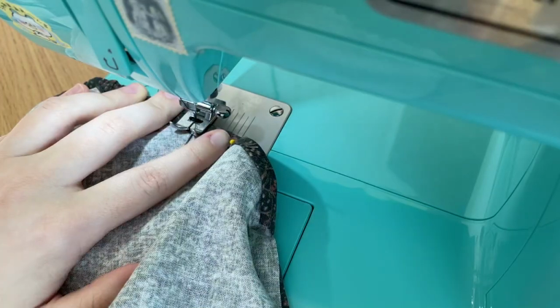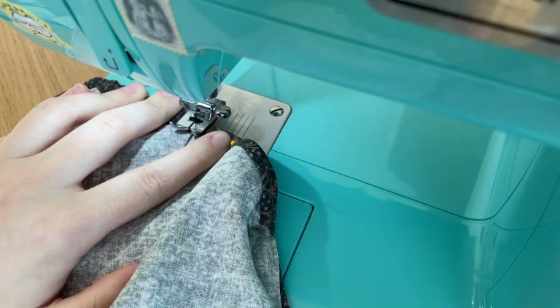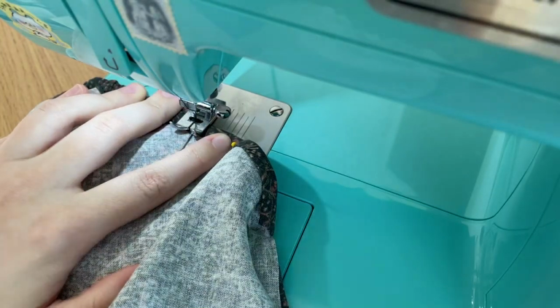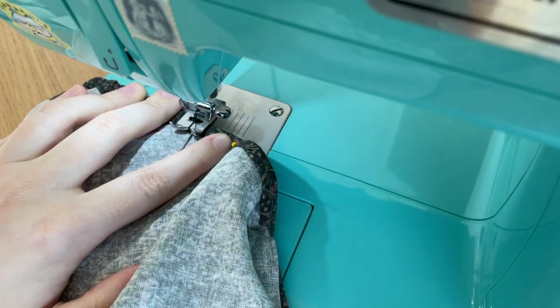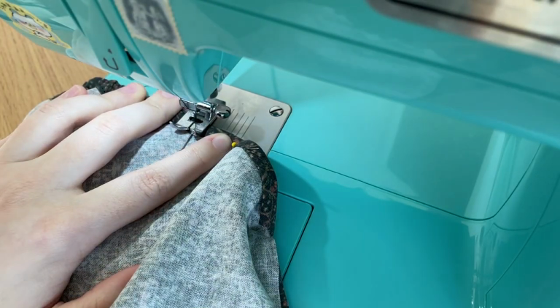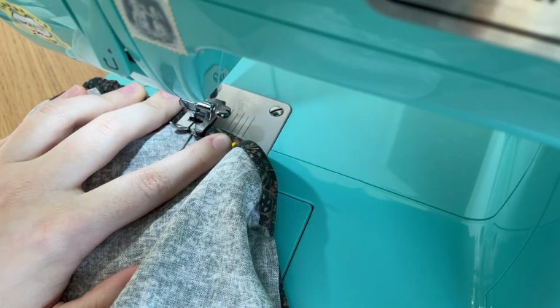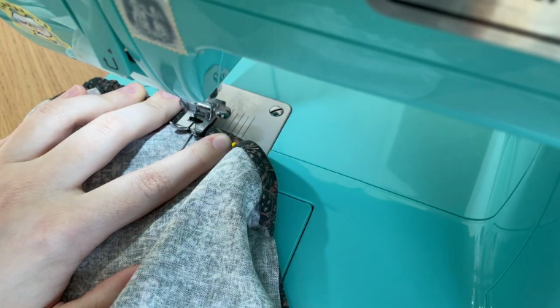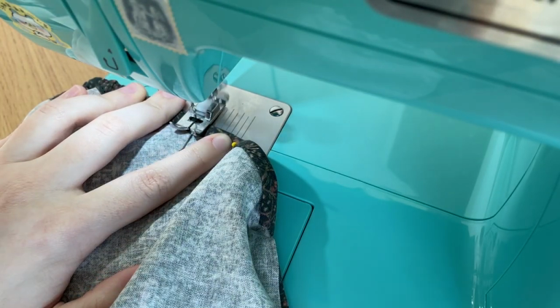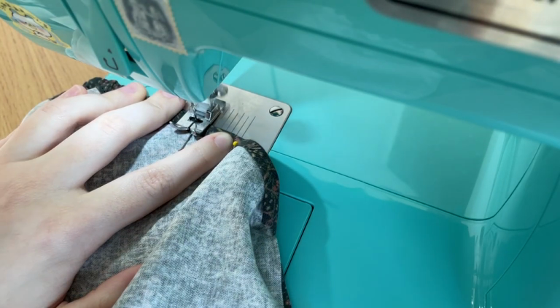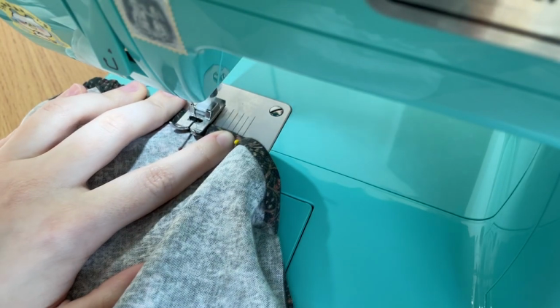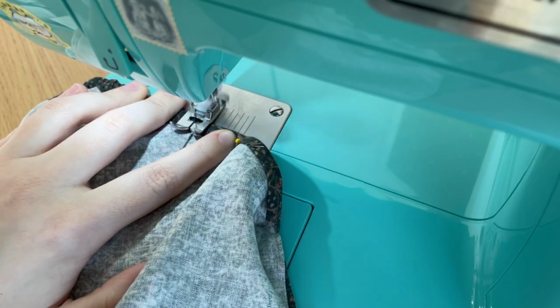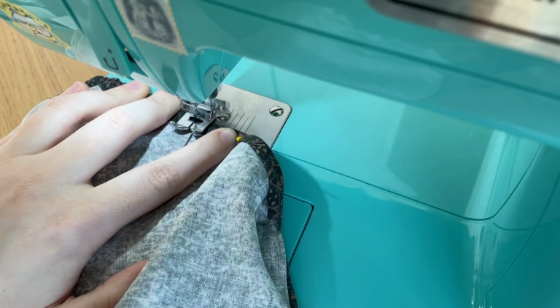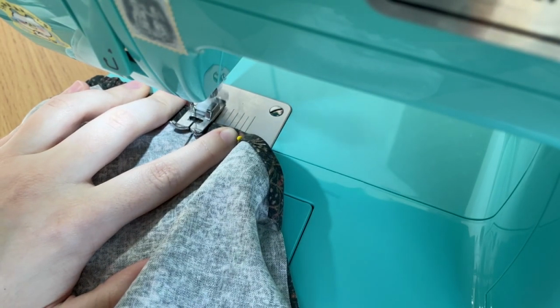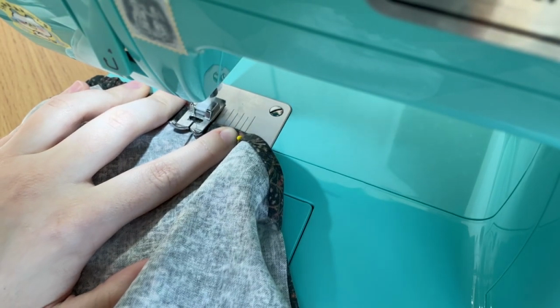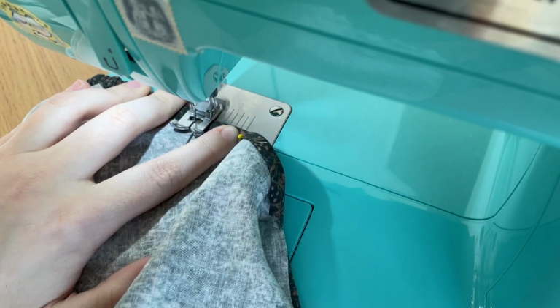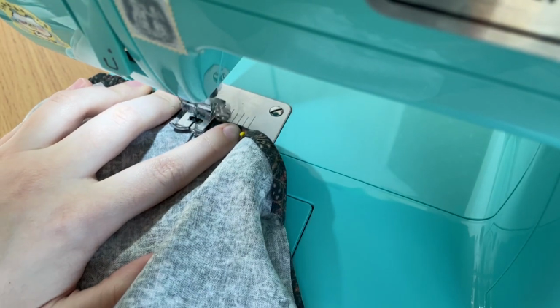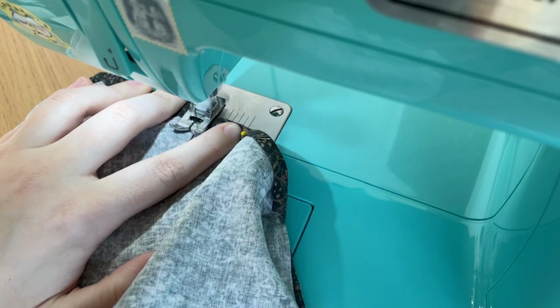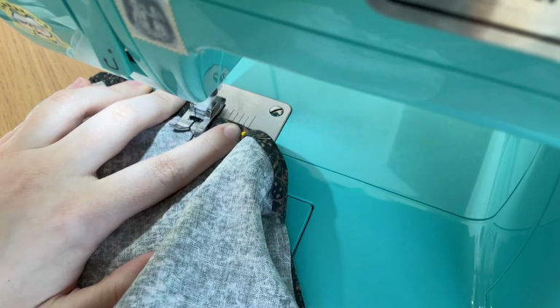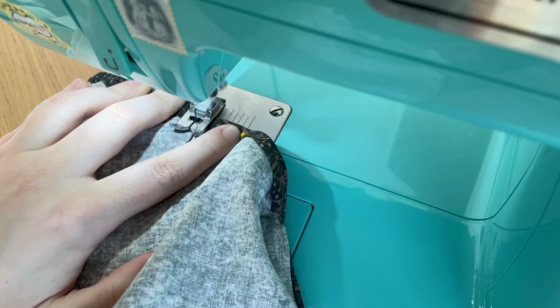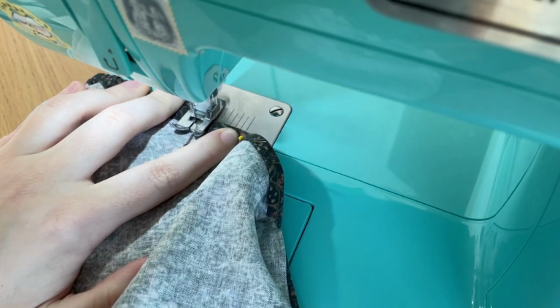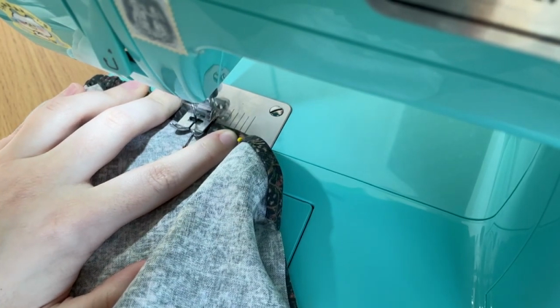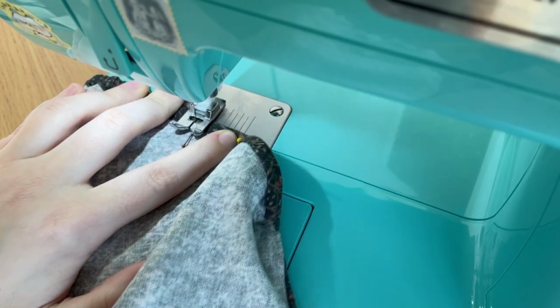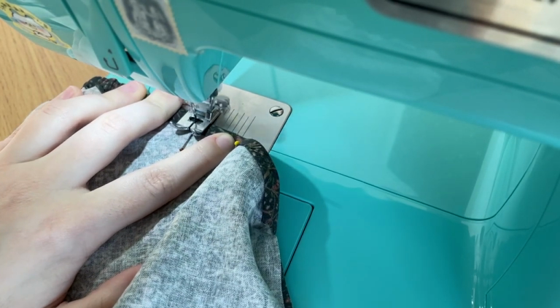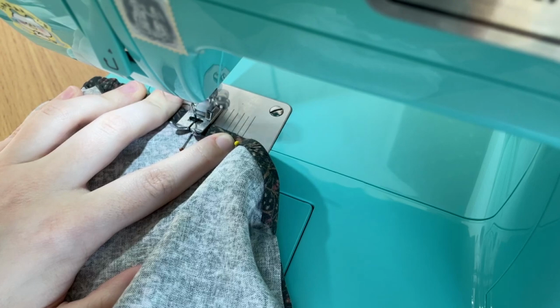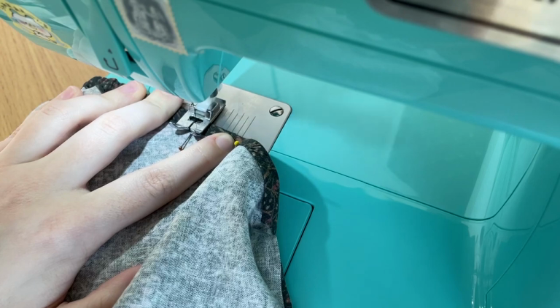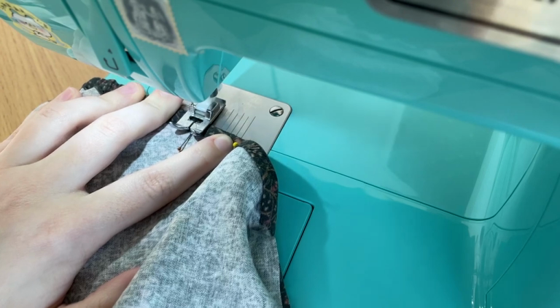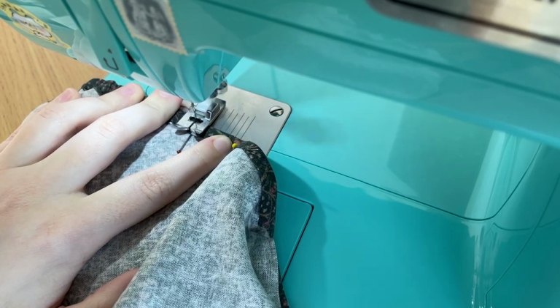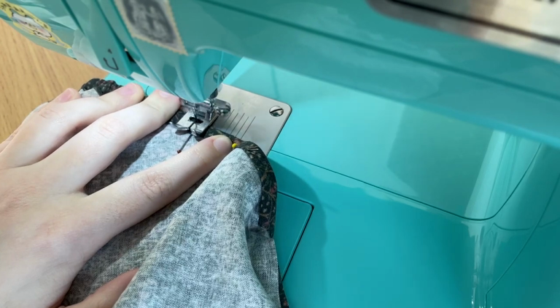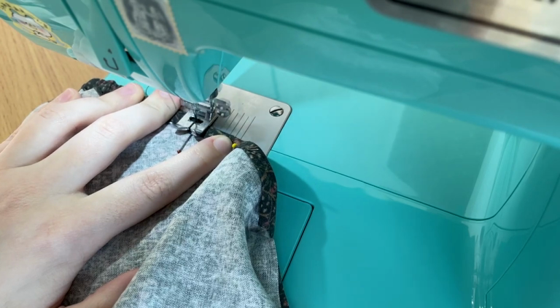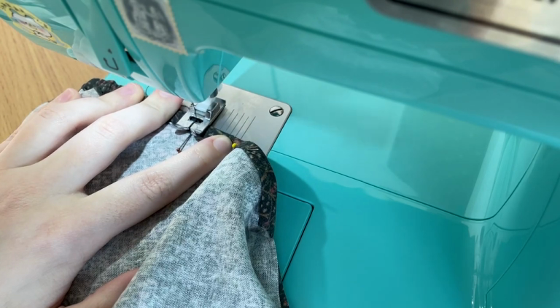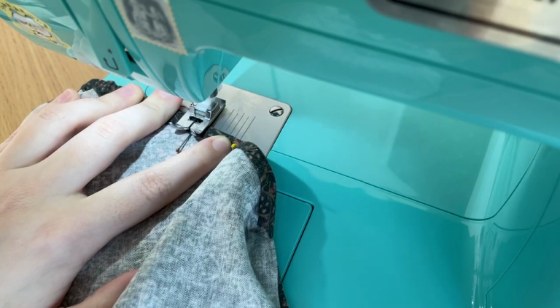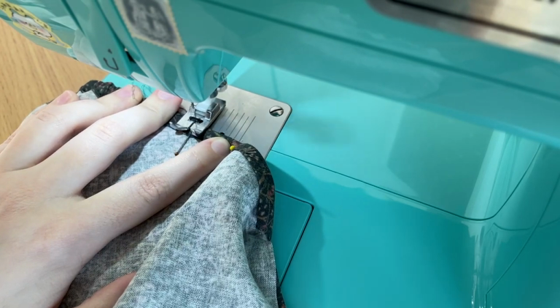Once that was done, I just went back and forth over each end of the elastic to keep them in place.